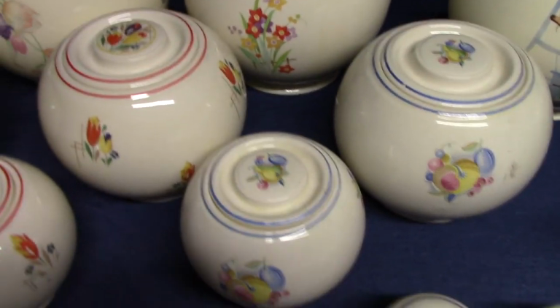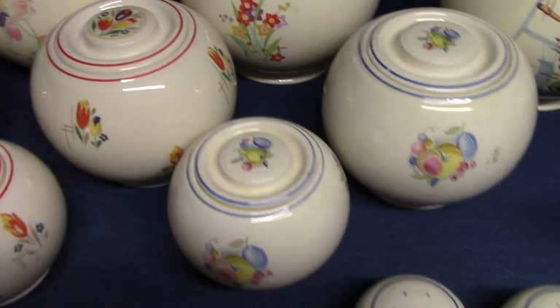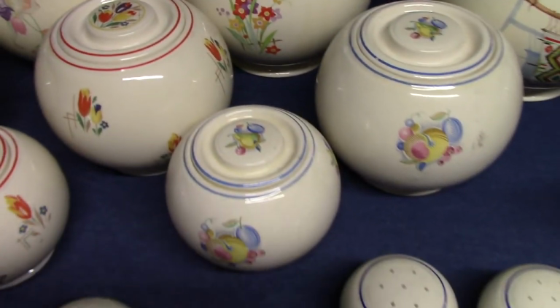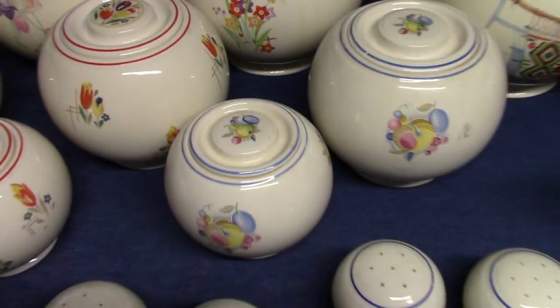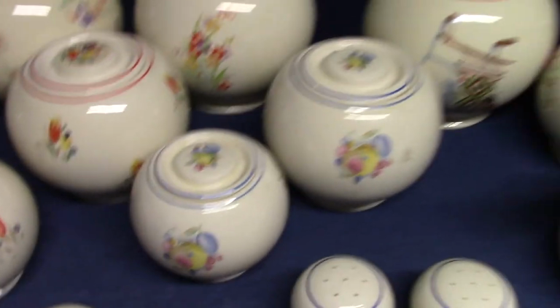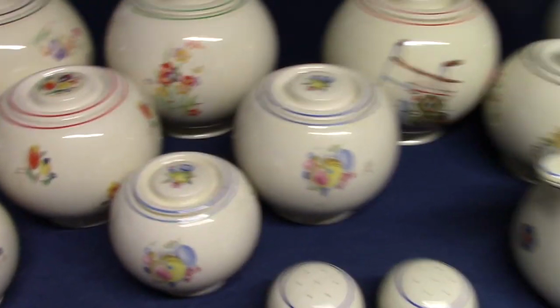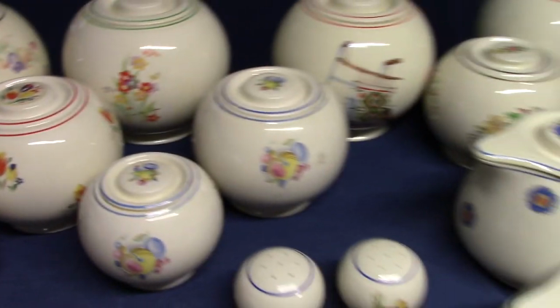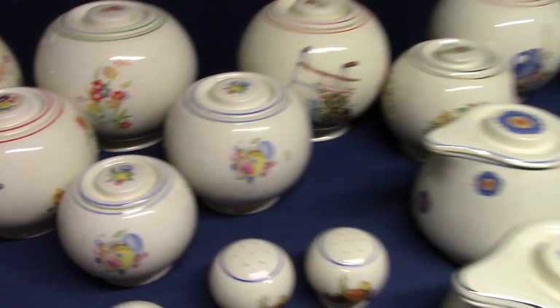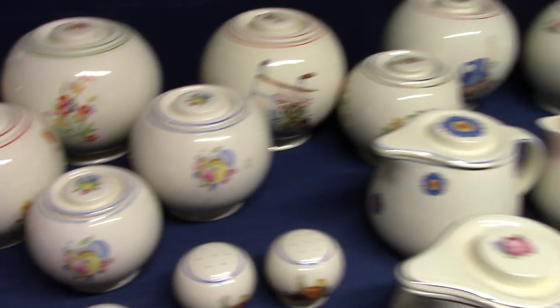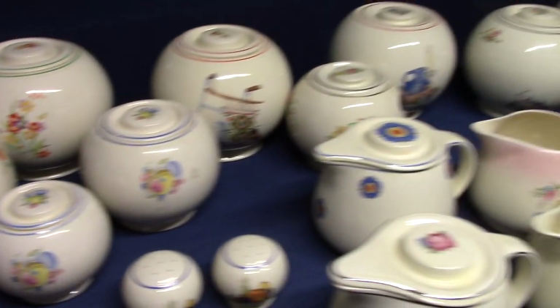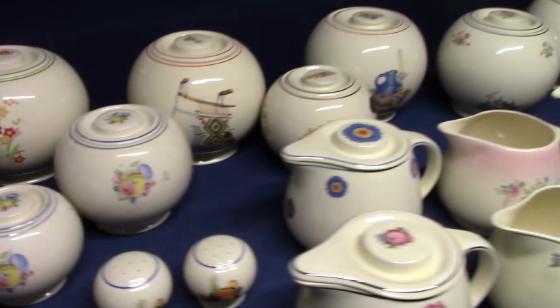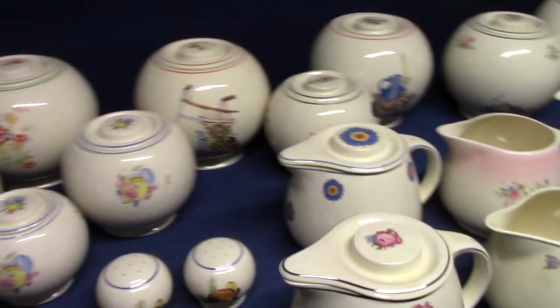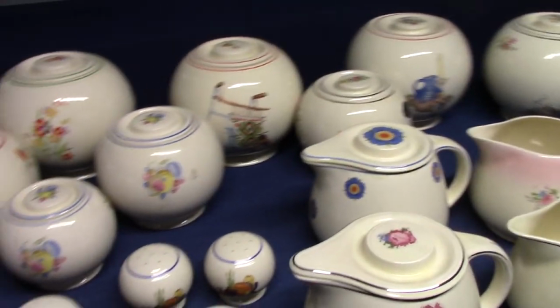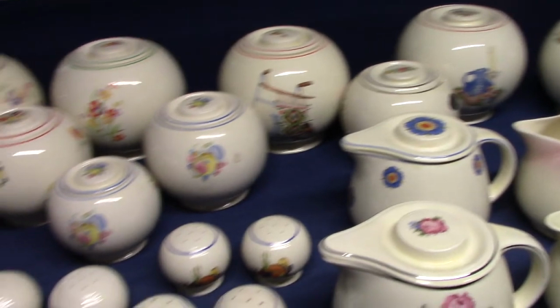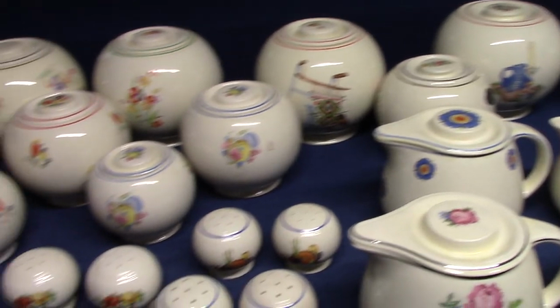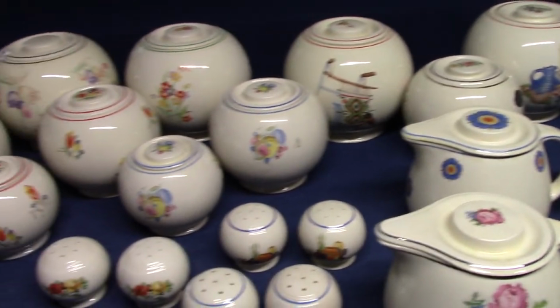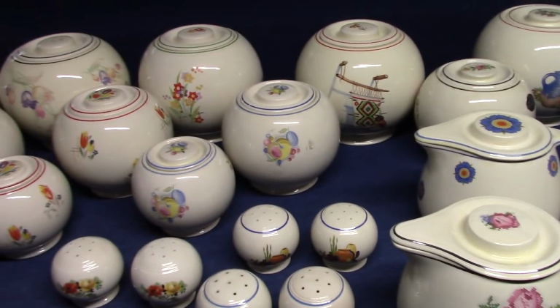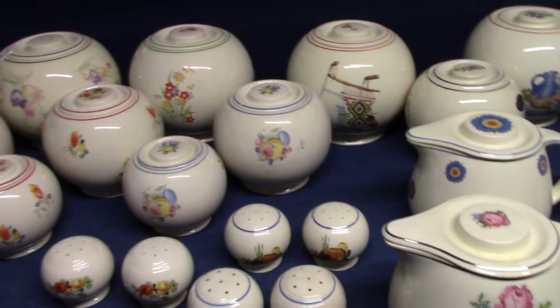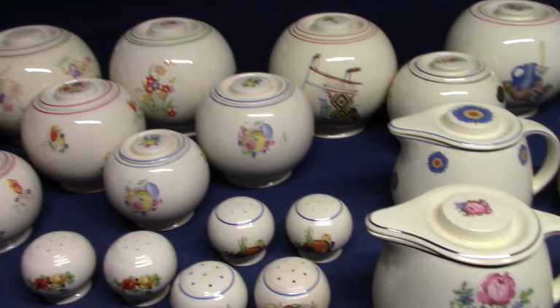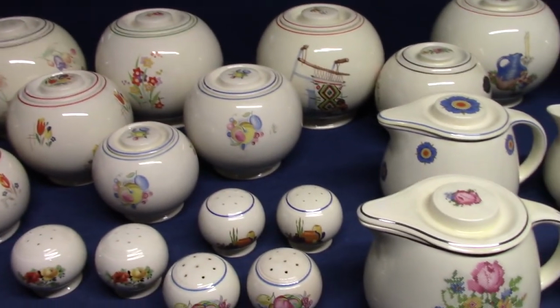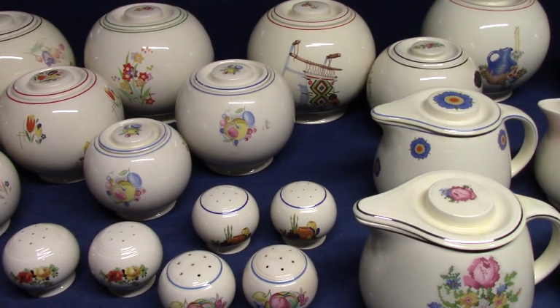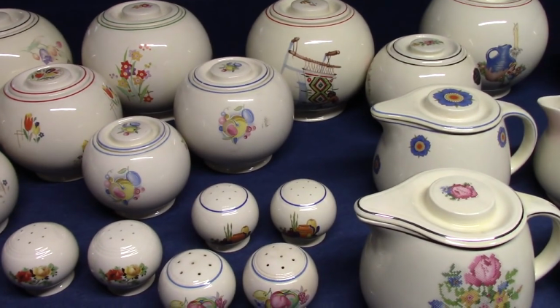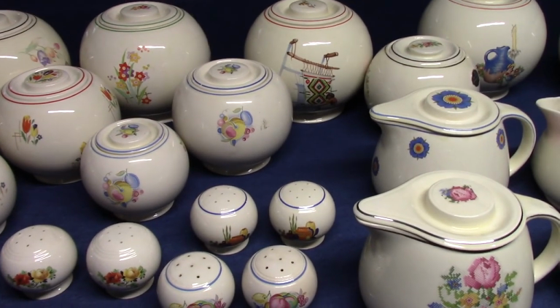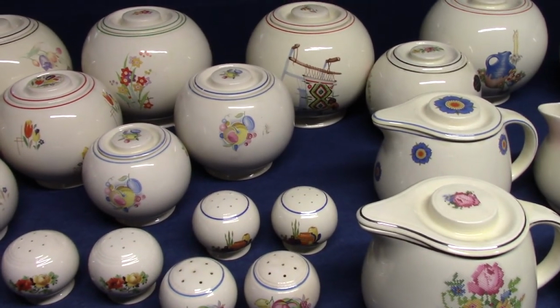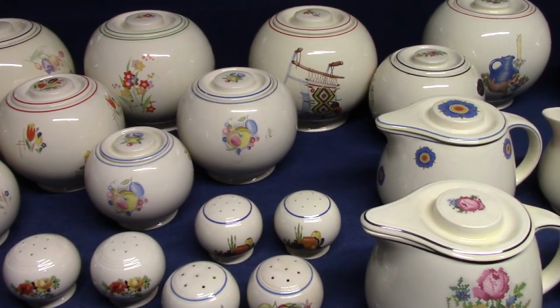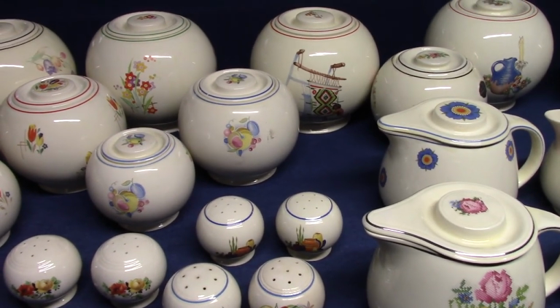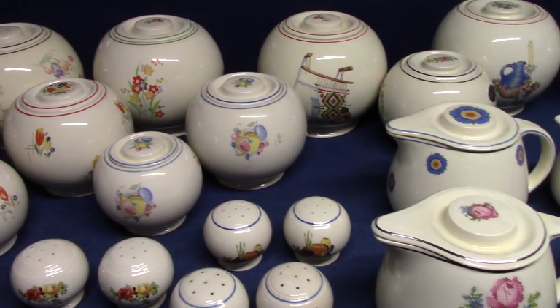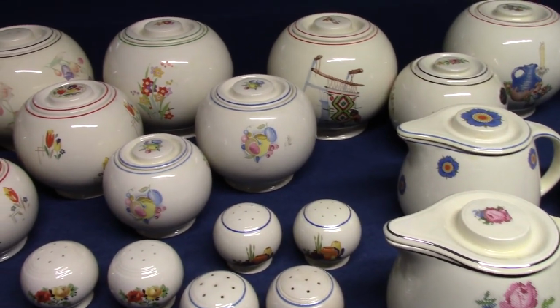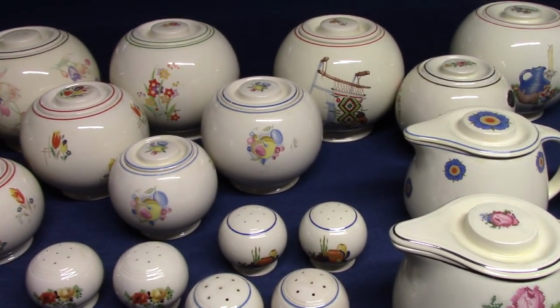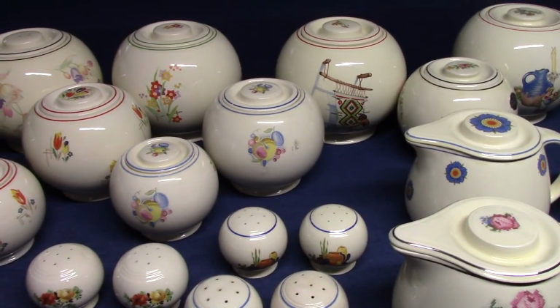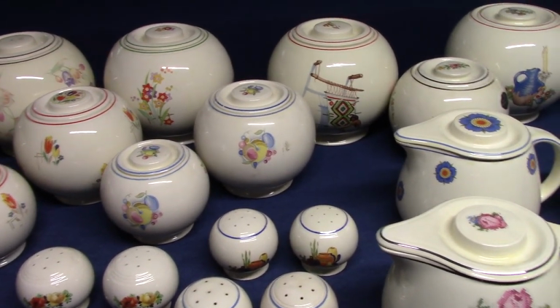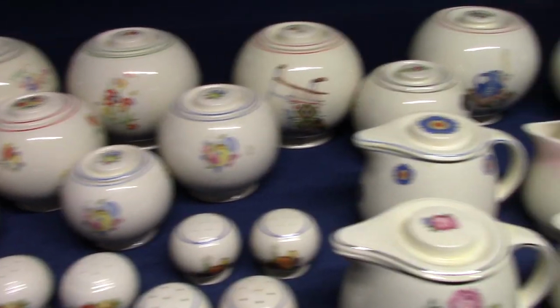That's it for now. In the next video we'll continue with Kitchen Craft and look at the casseroles, pie plate, and all the other pieces.